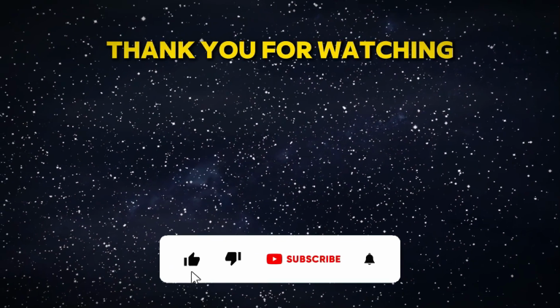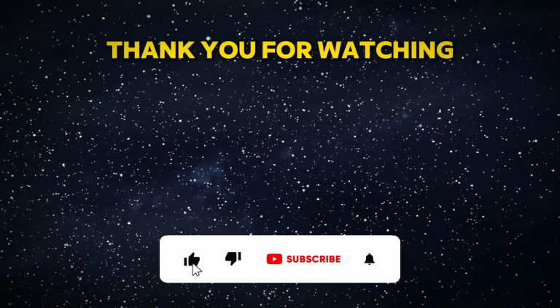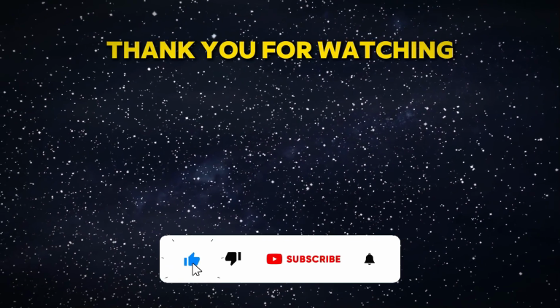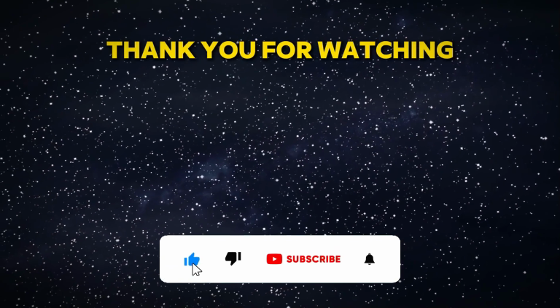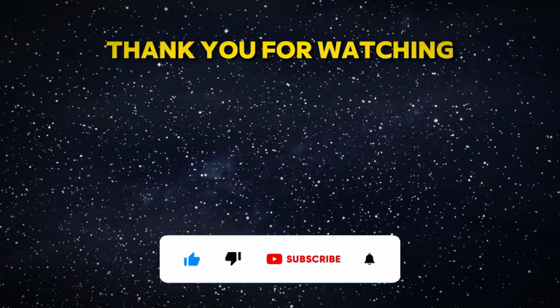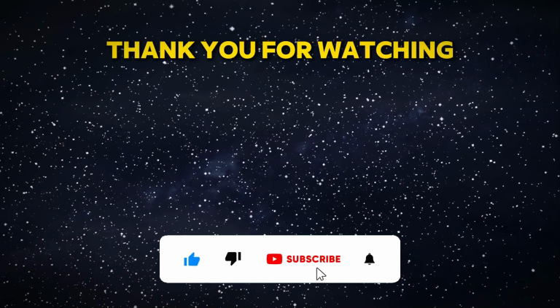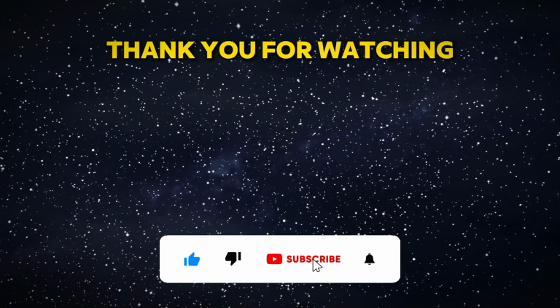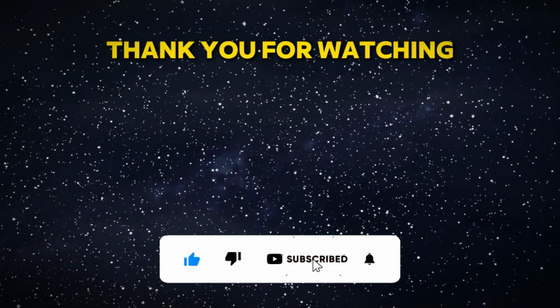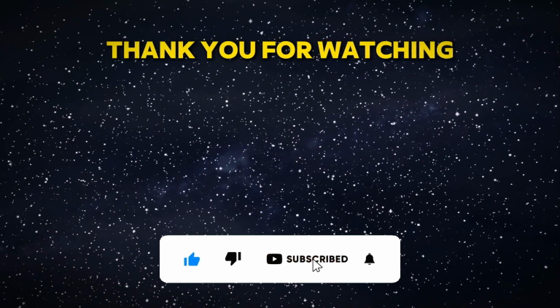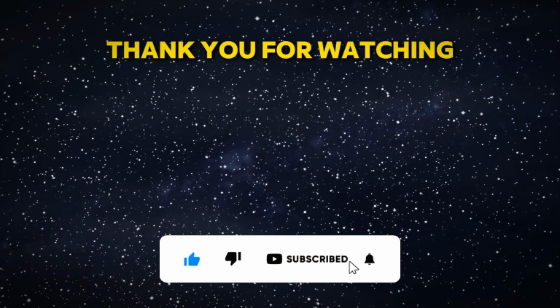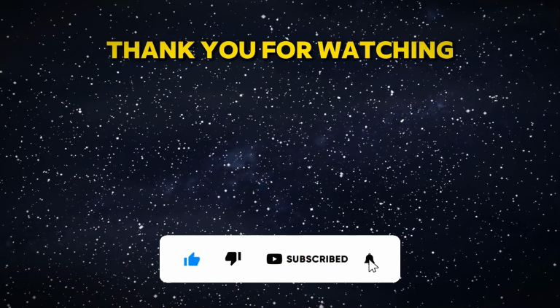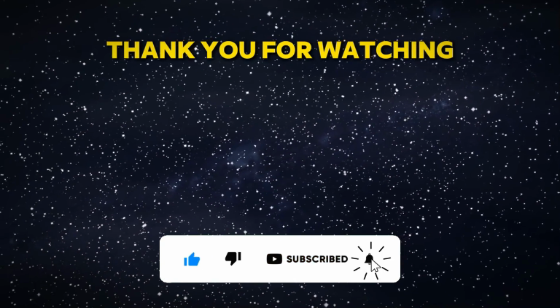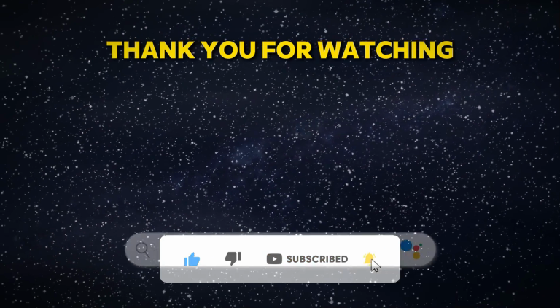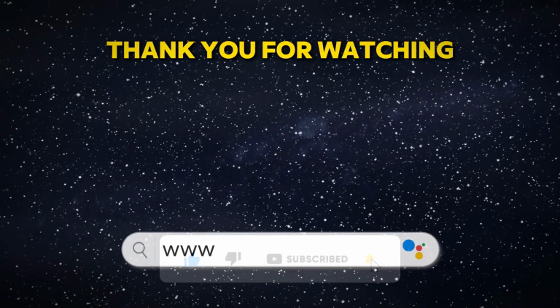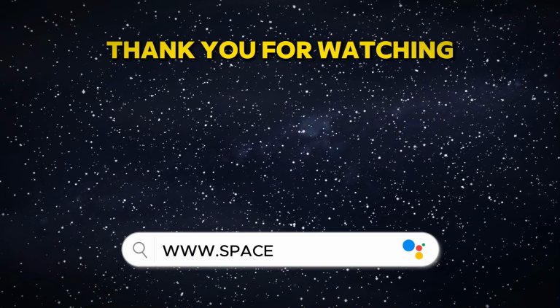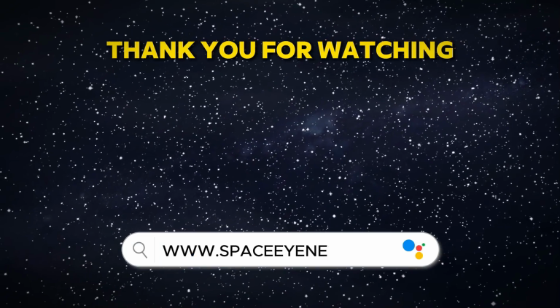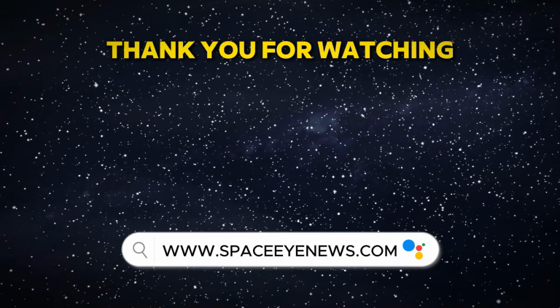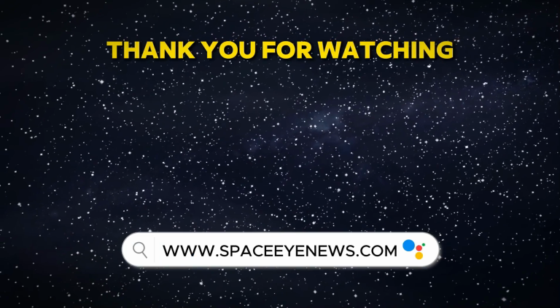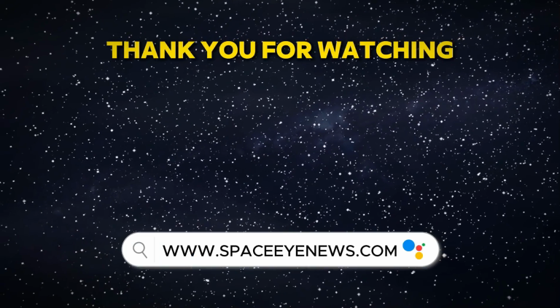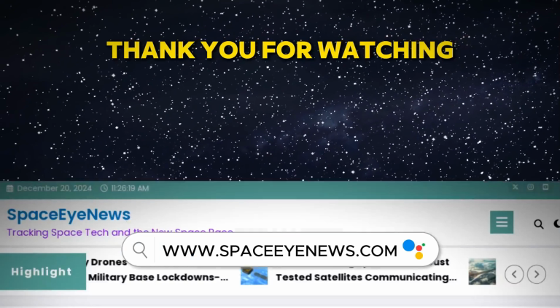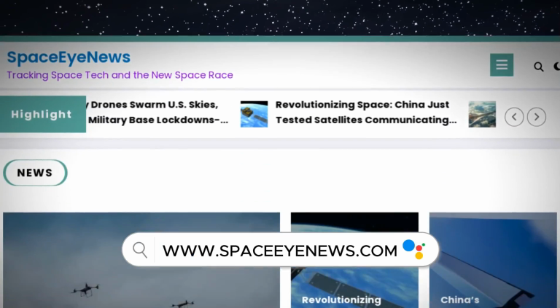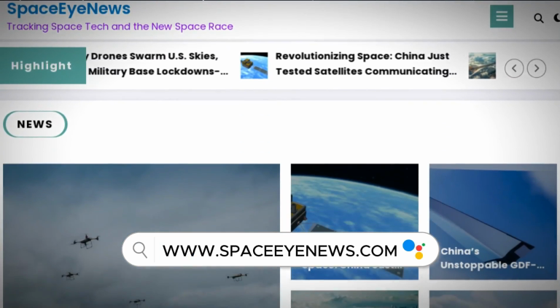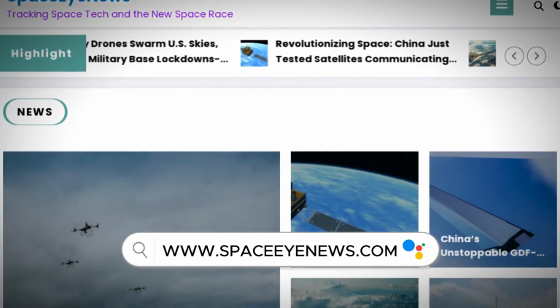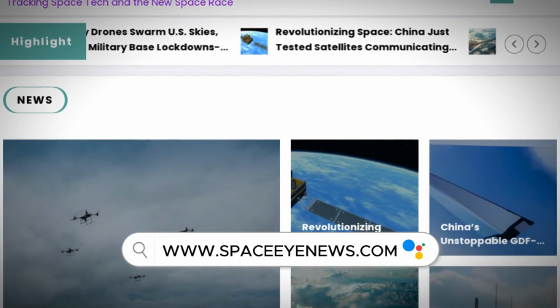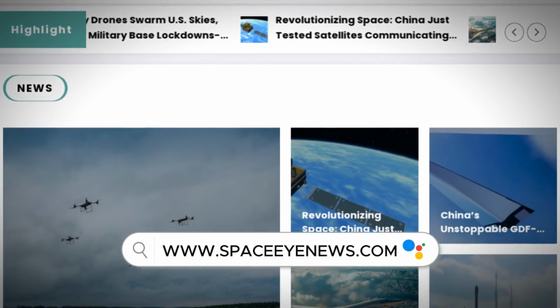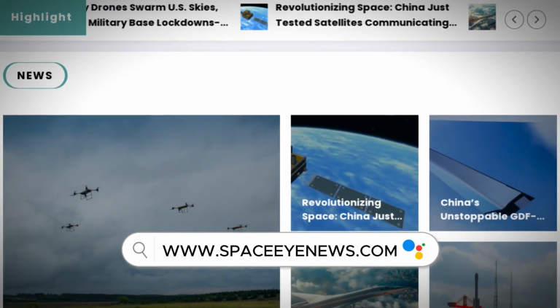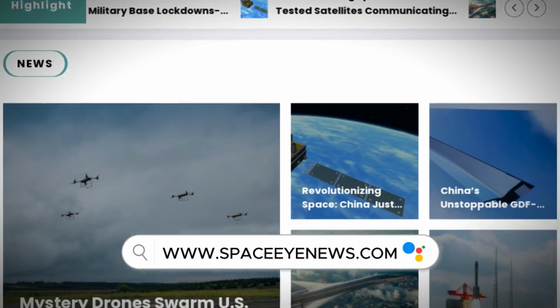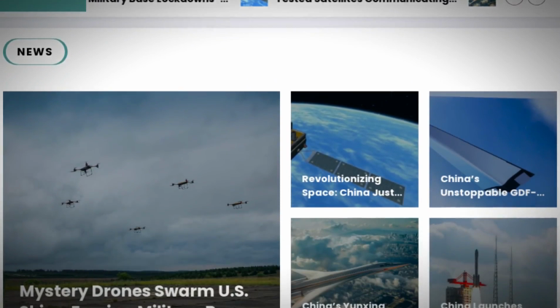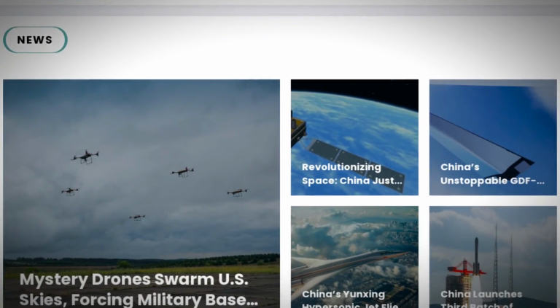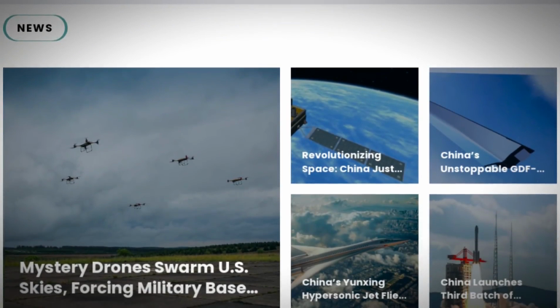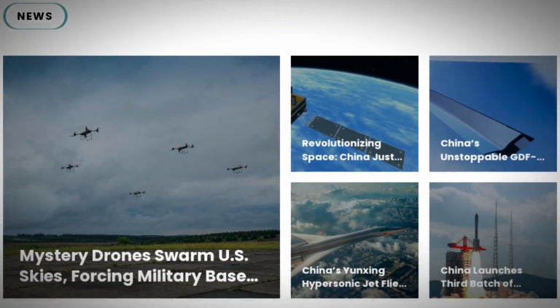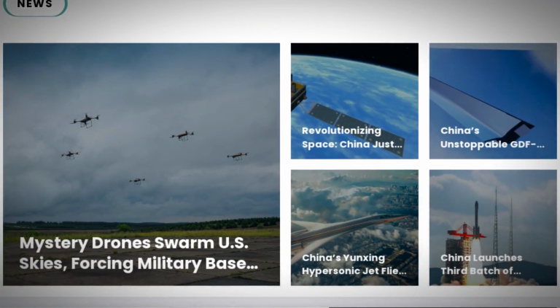If you enjoyed this video, like, share, and subscribe for more space updates. Visit spaceinews.com for the latest discoveries. See you next time!